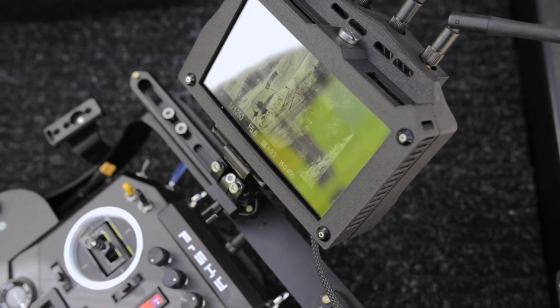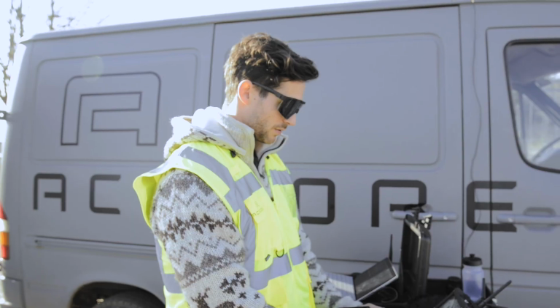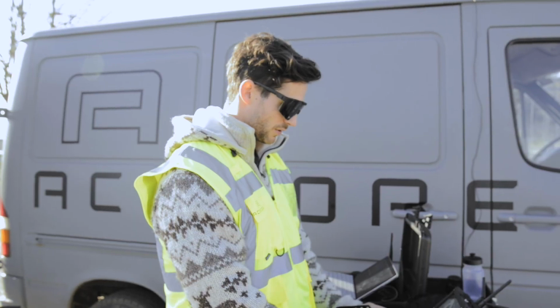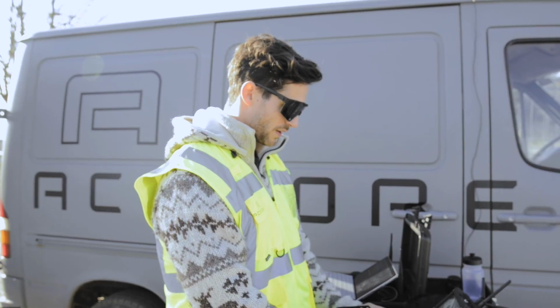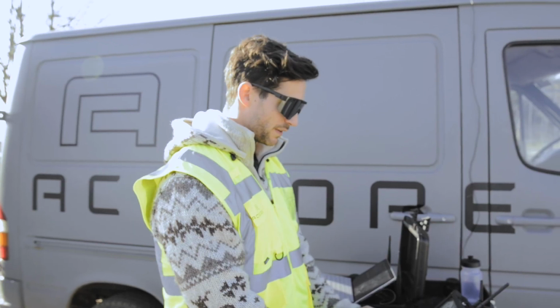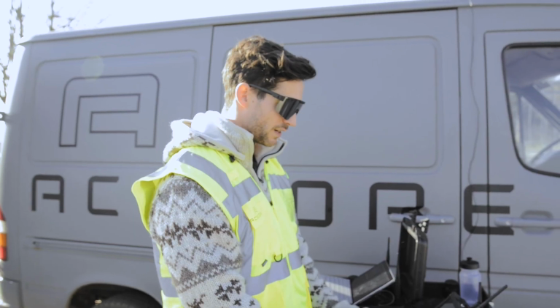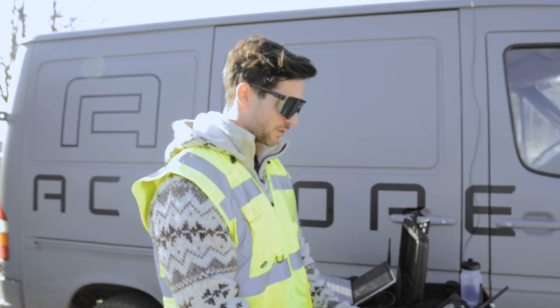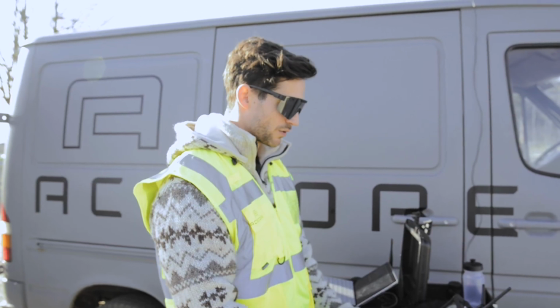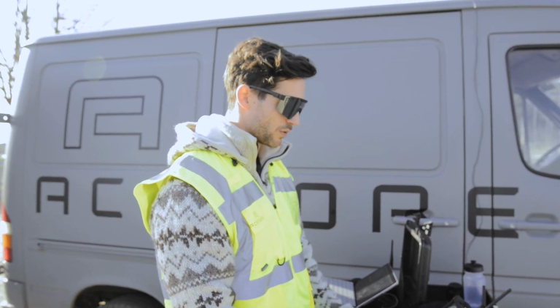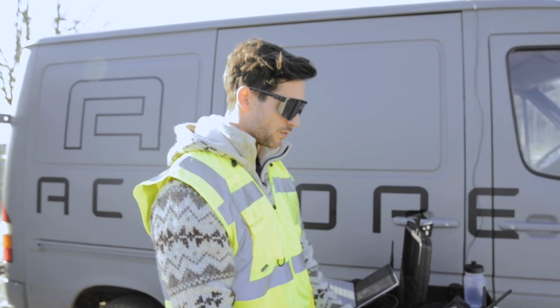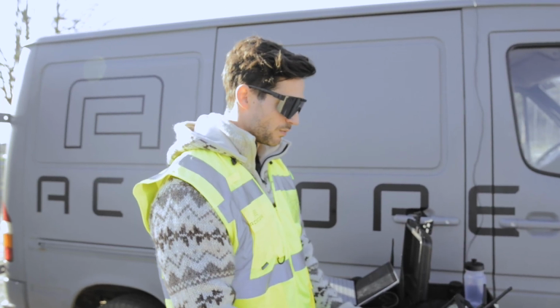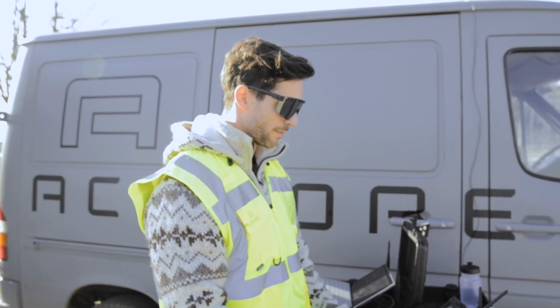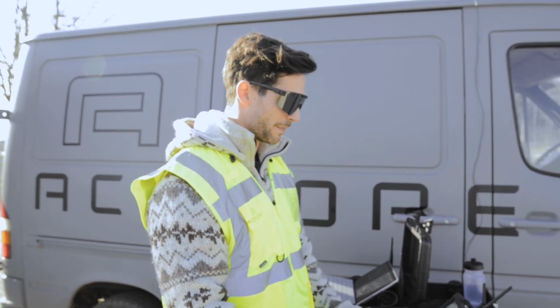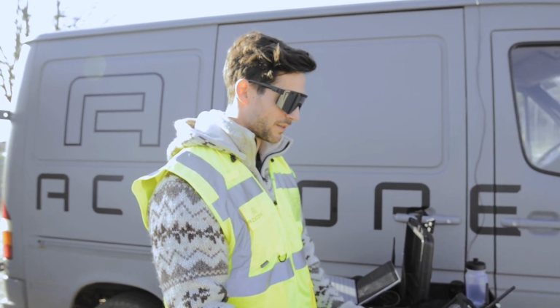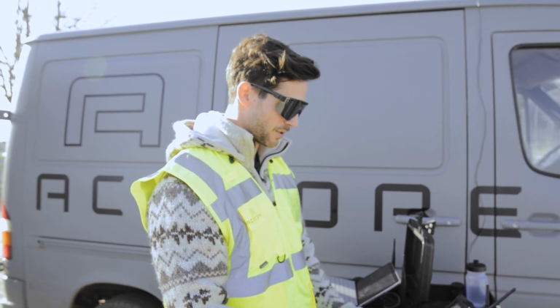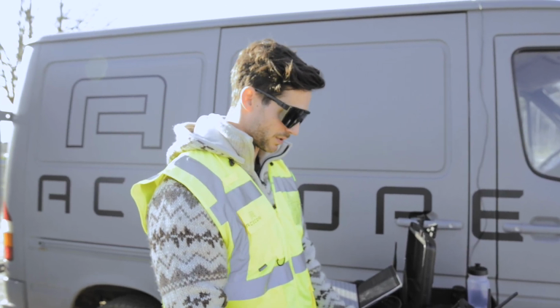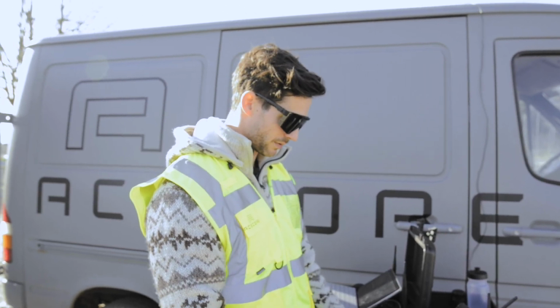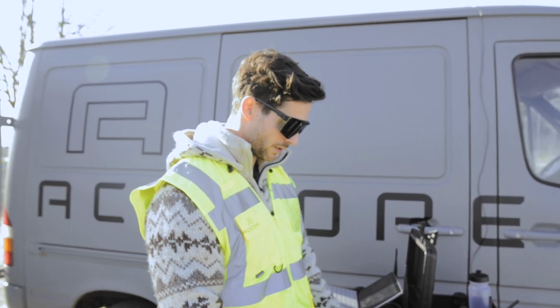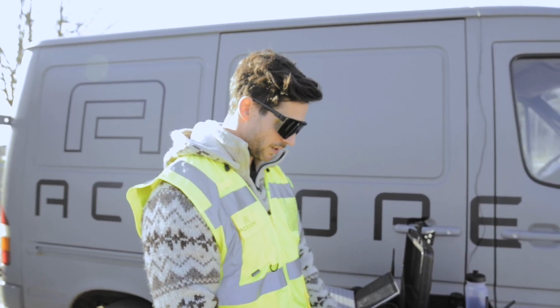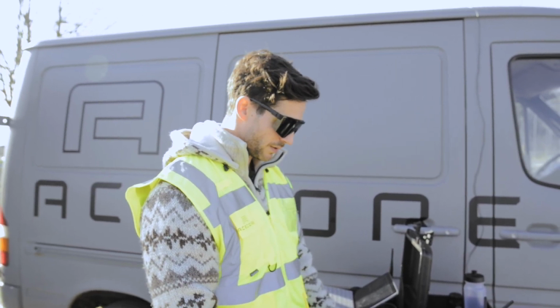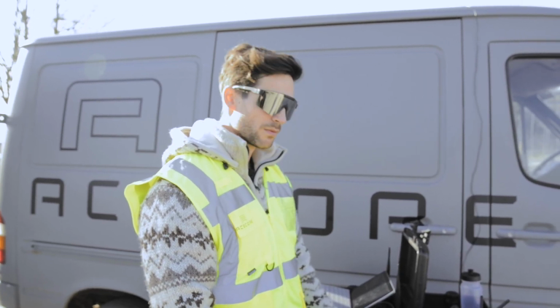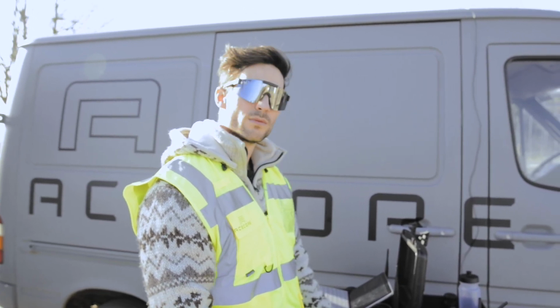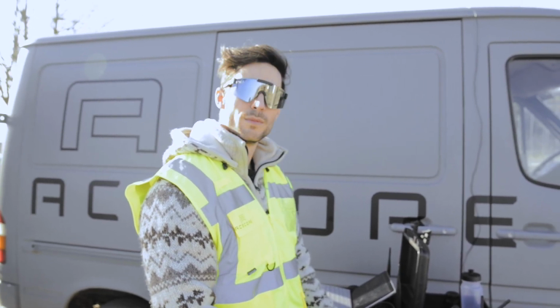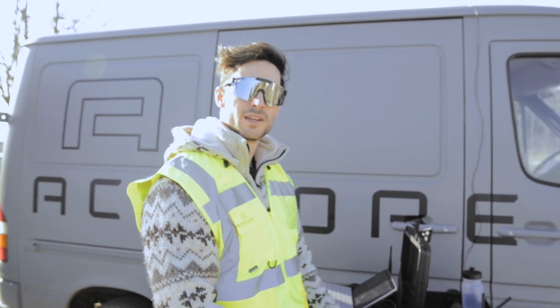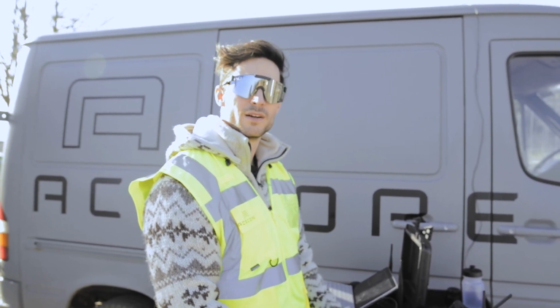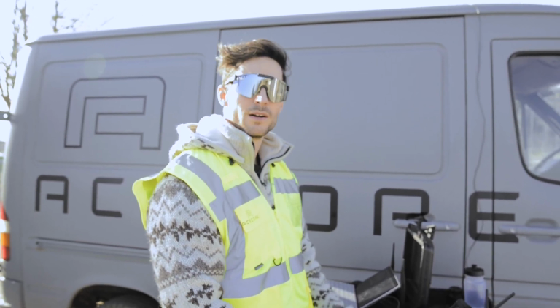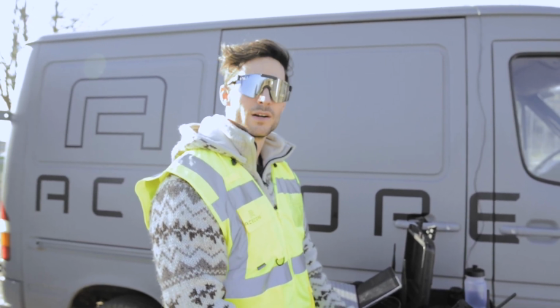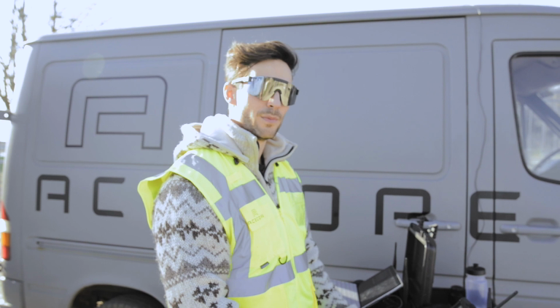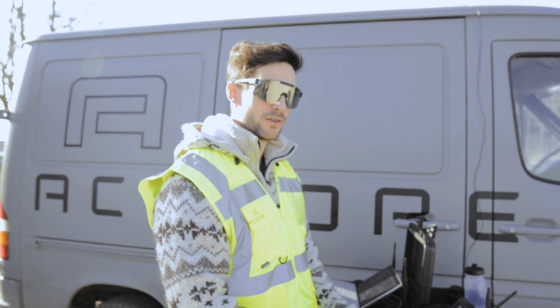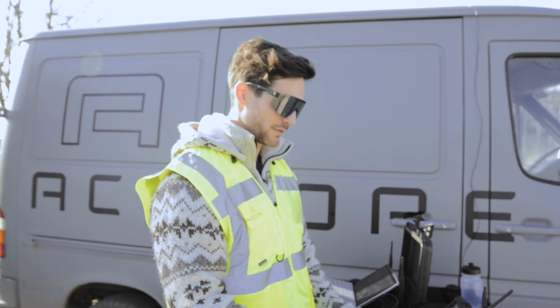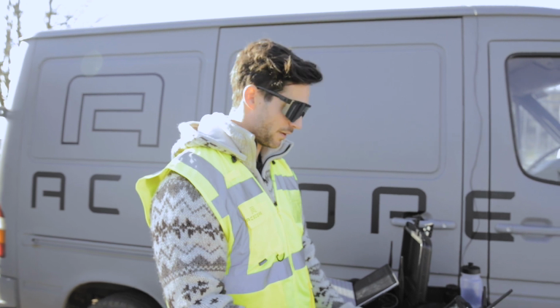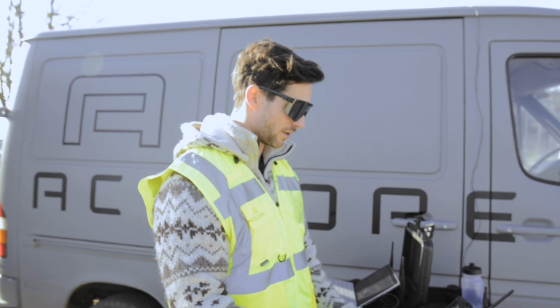Everything is under control, we're mapping at the moment. We're making a couple hundred photos.